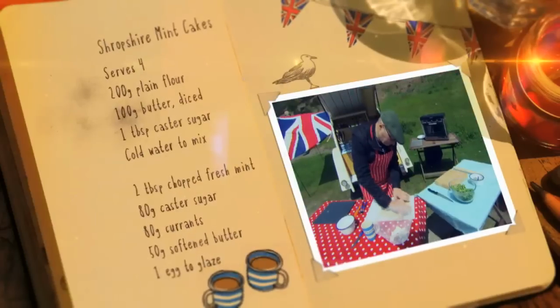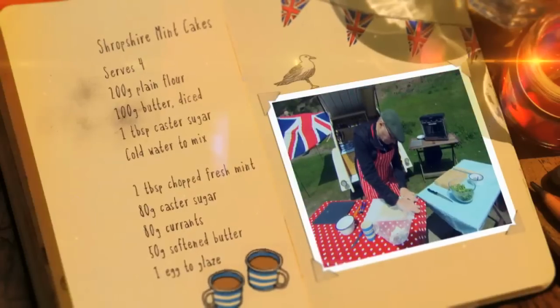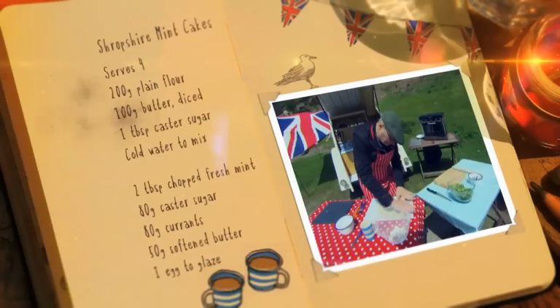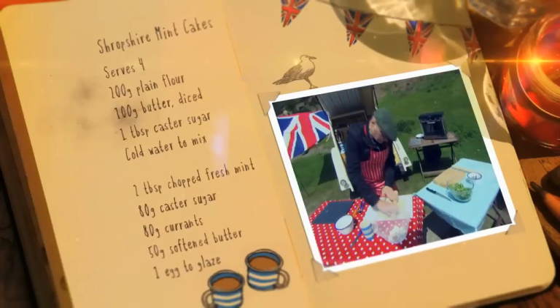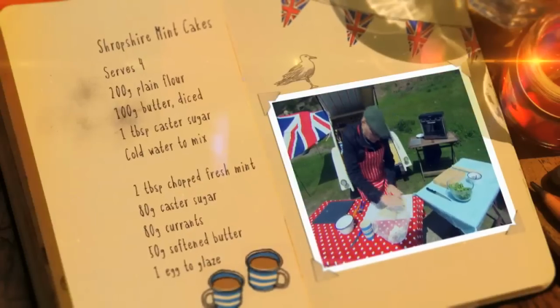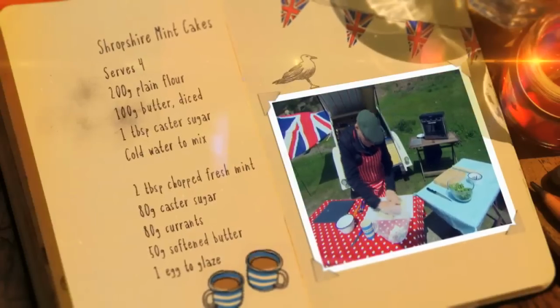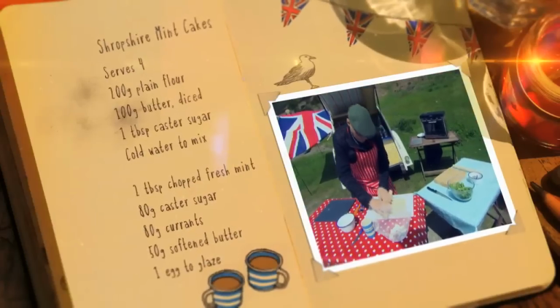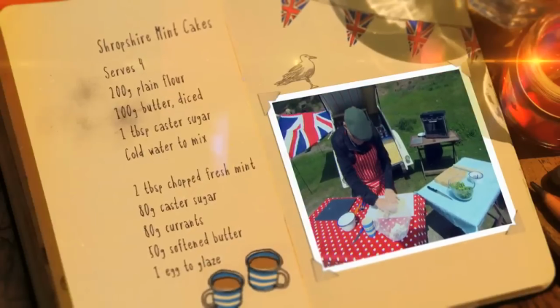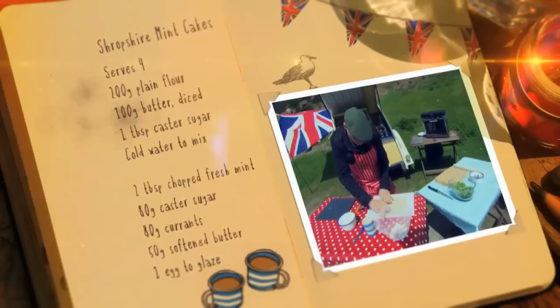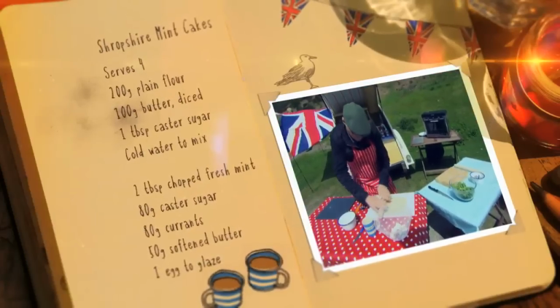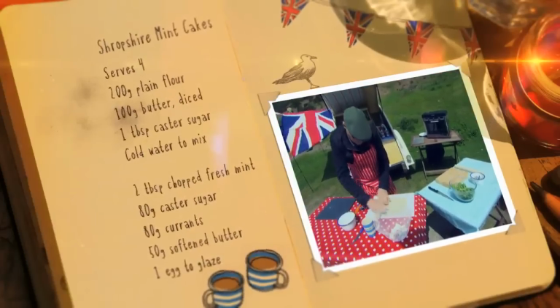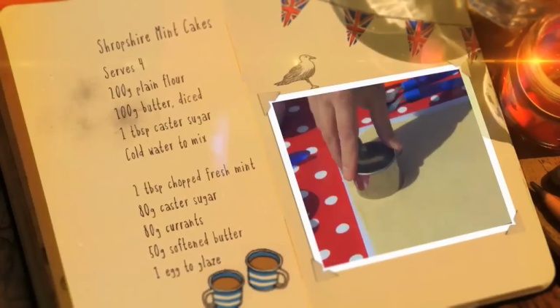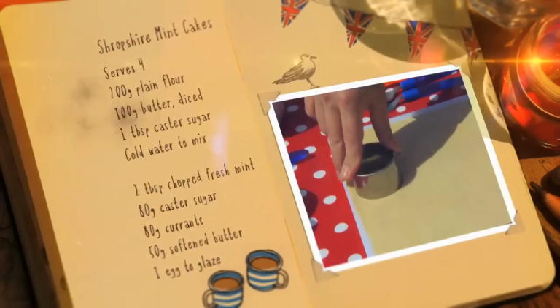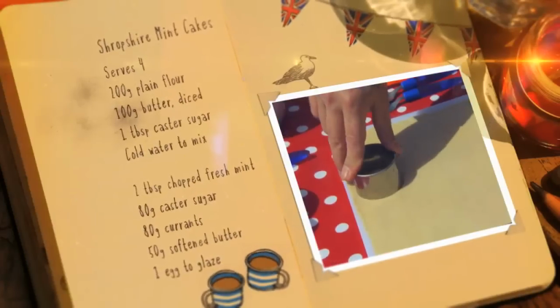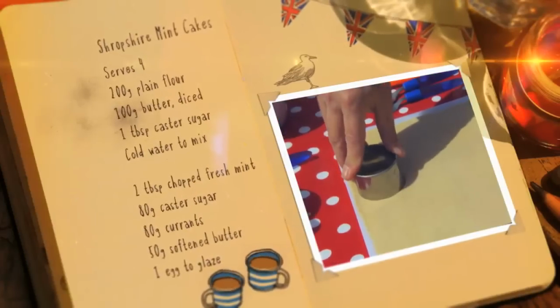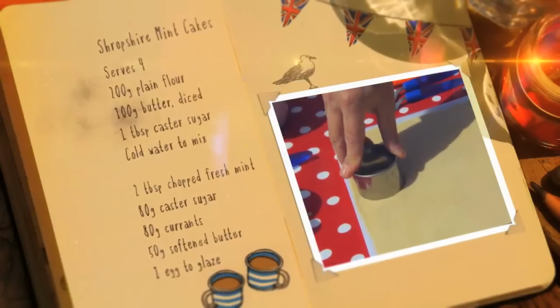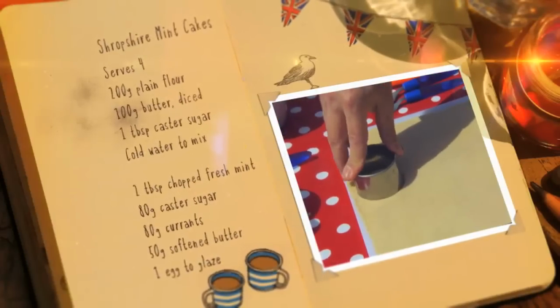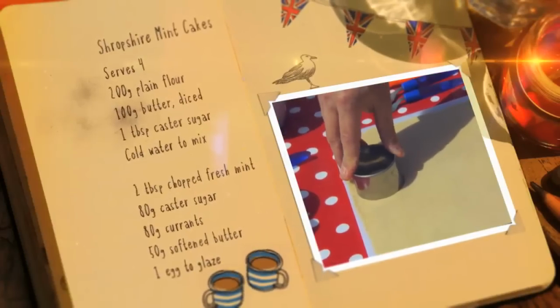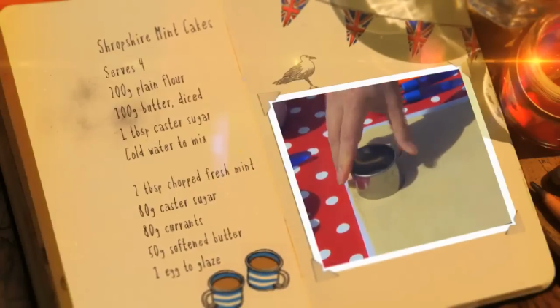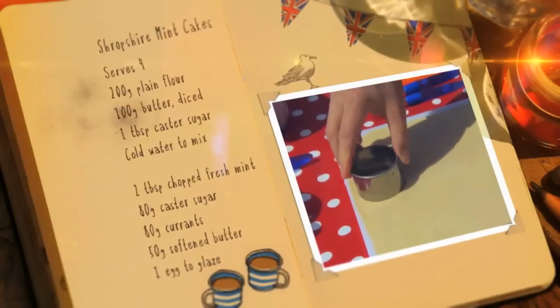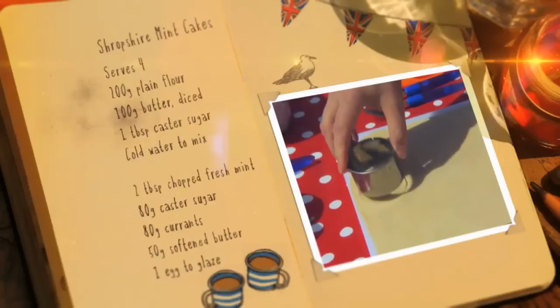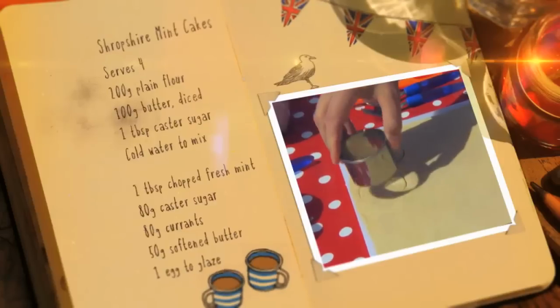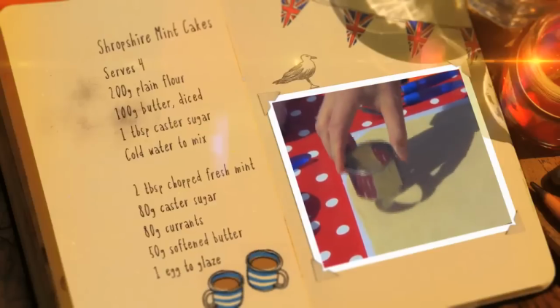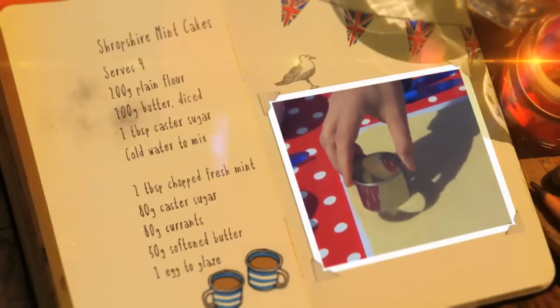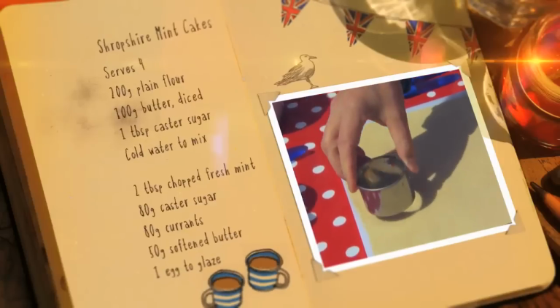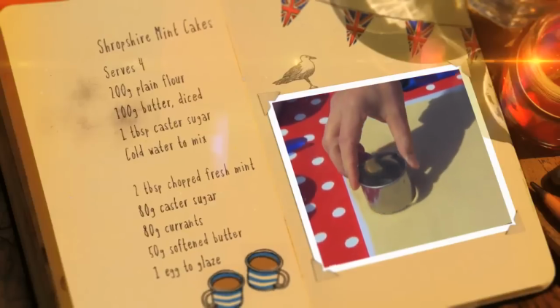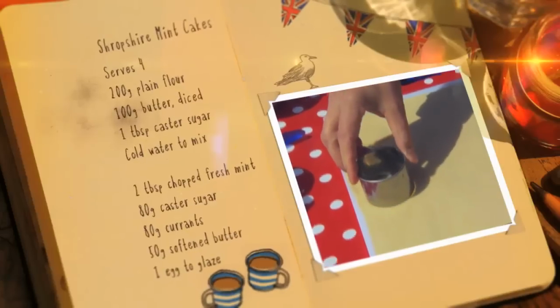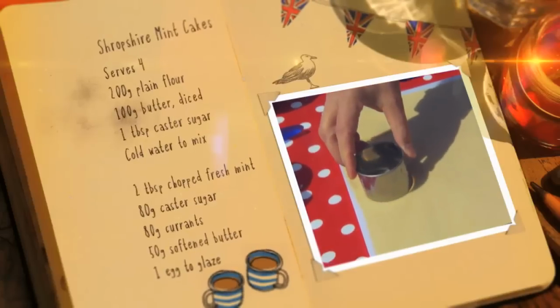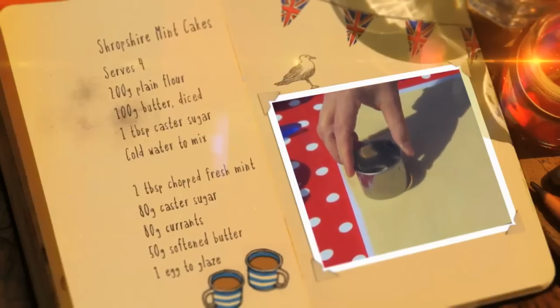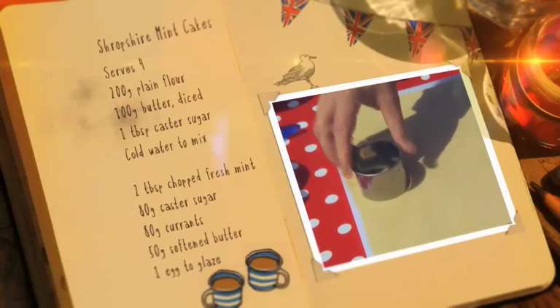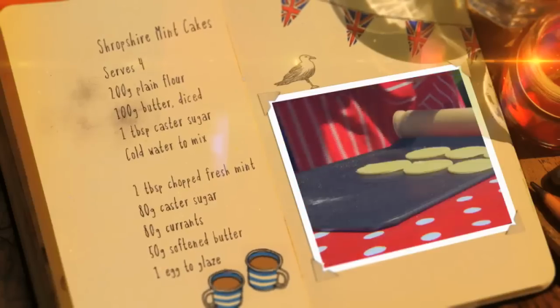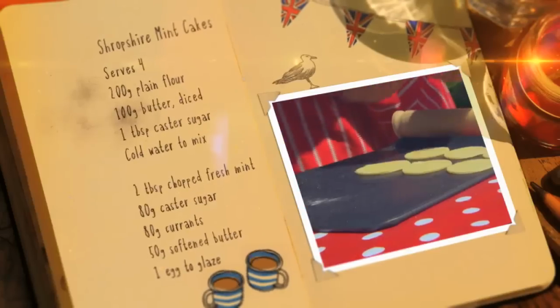Roll out the pastry, cut into discs, and place them on the baking sheet.